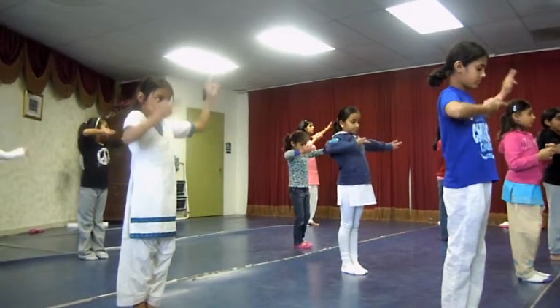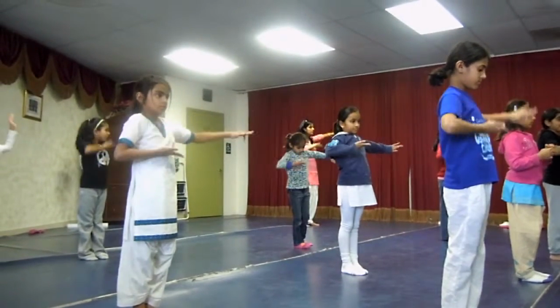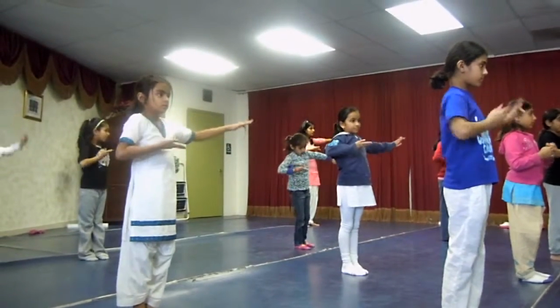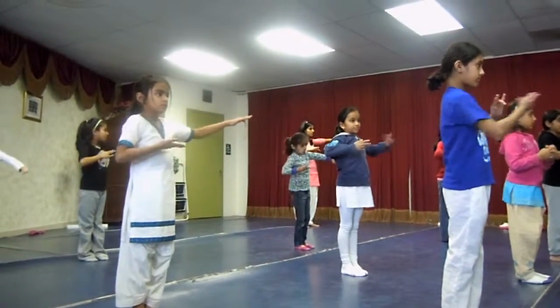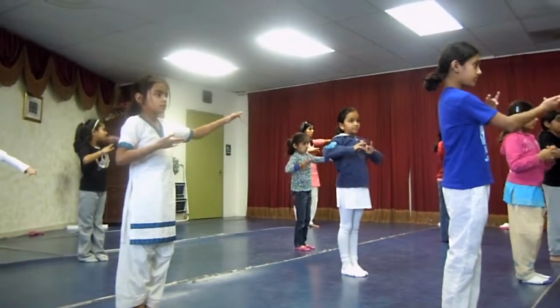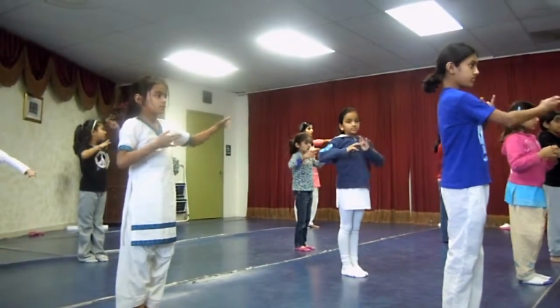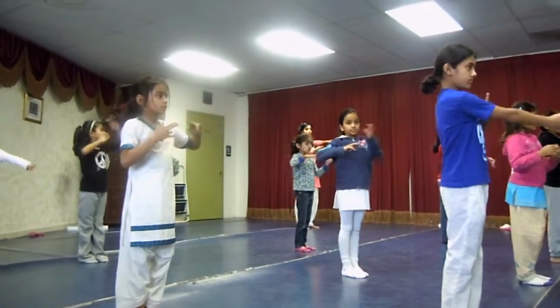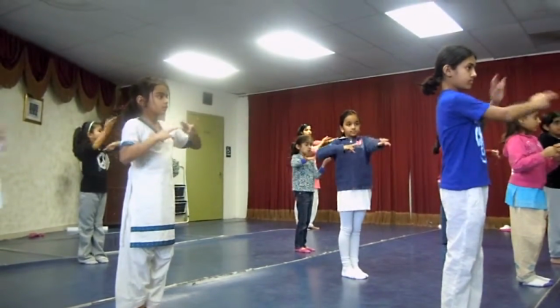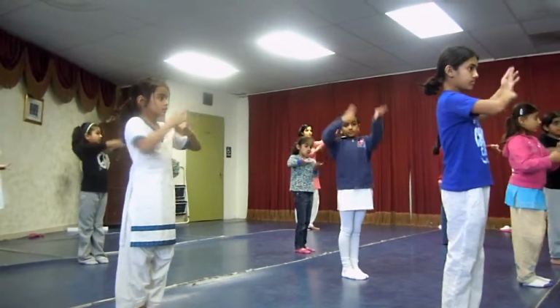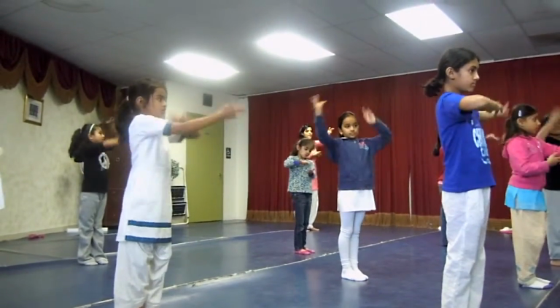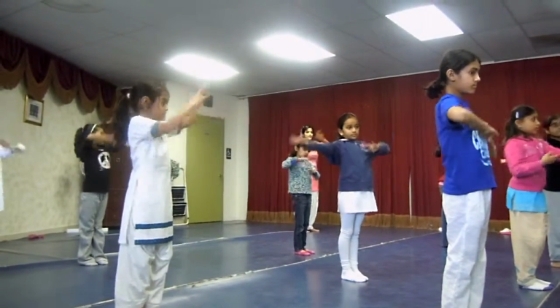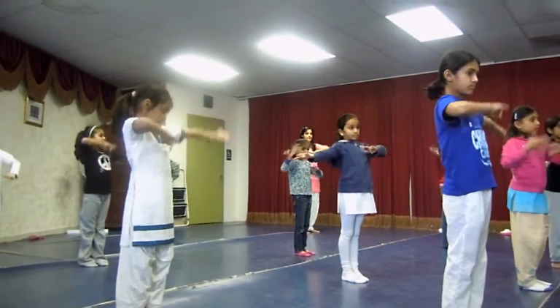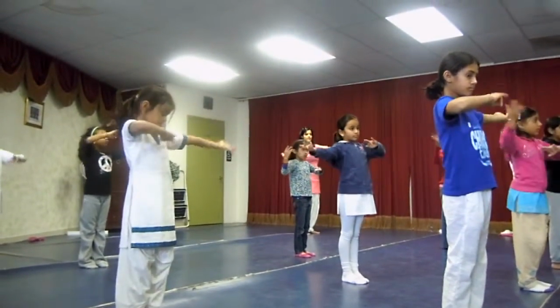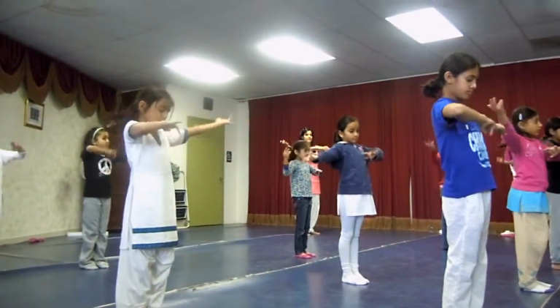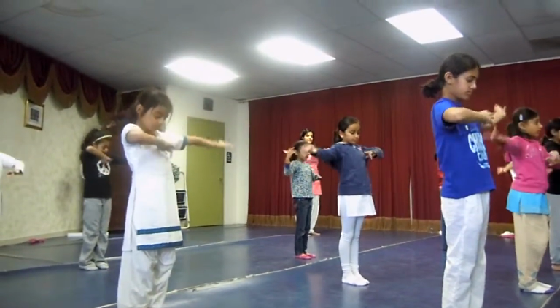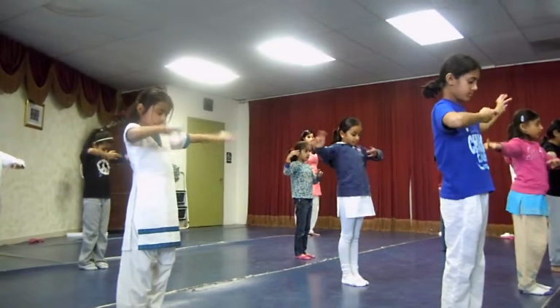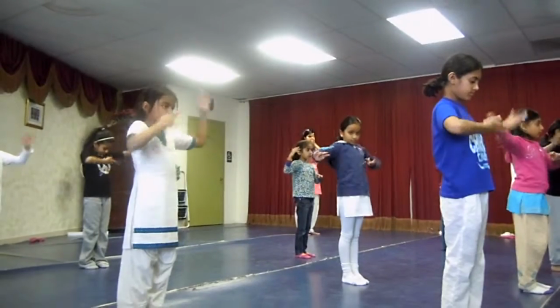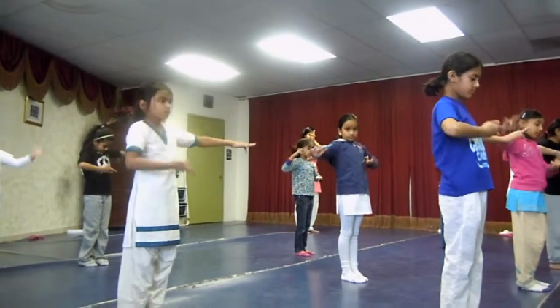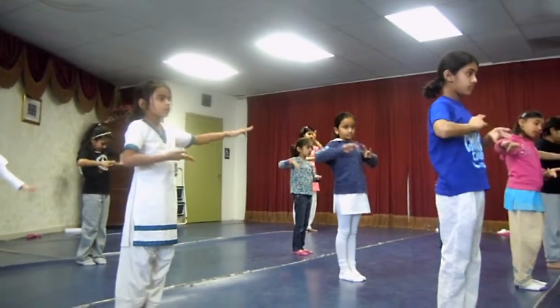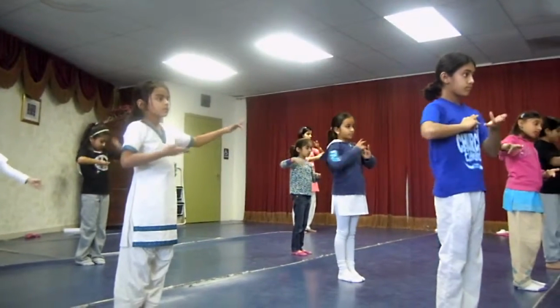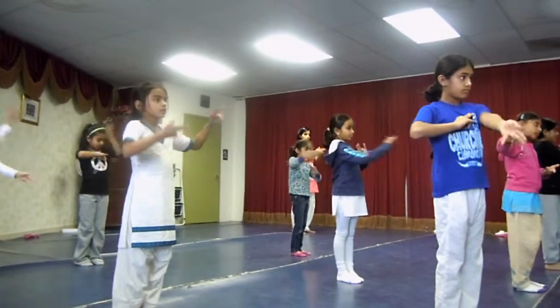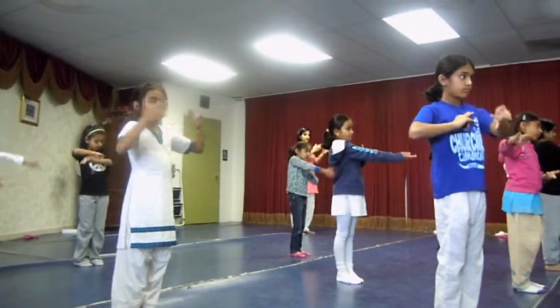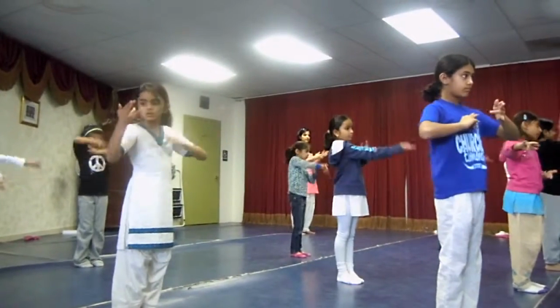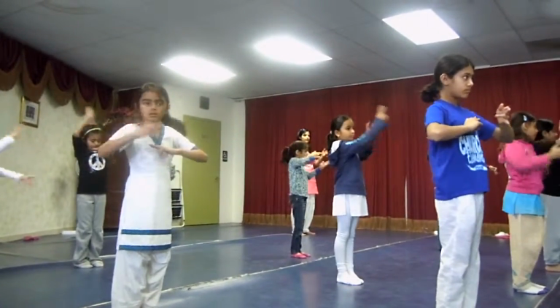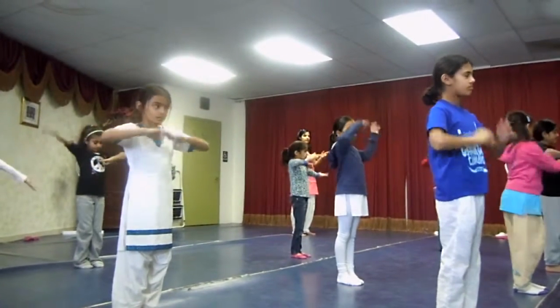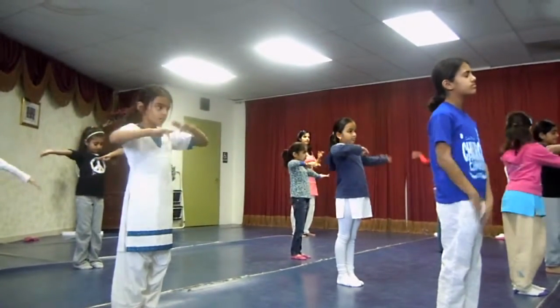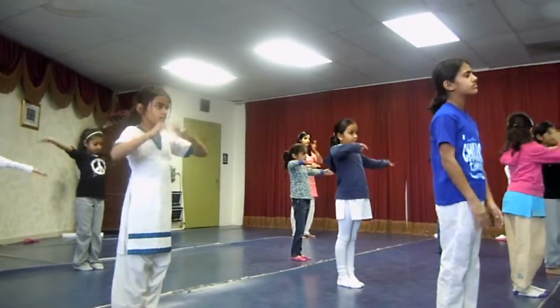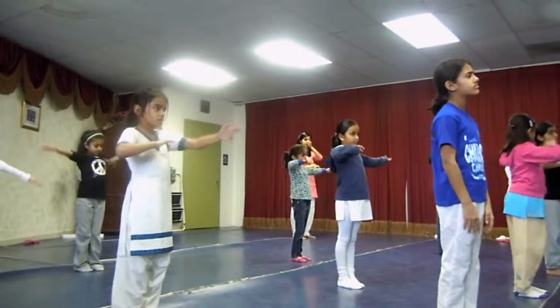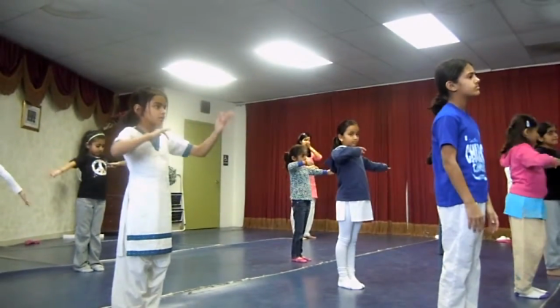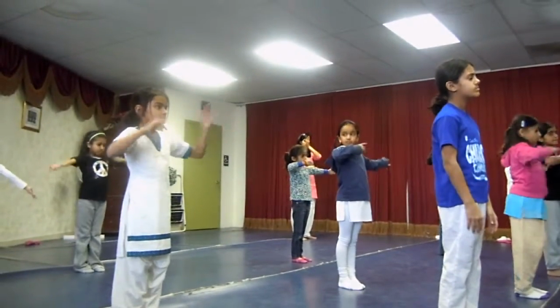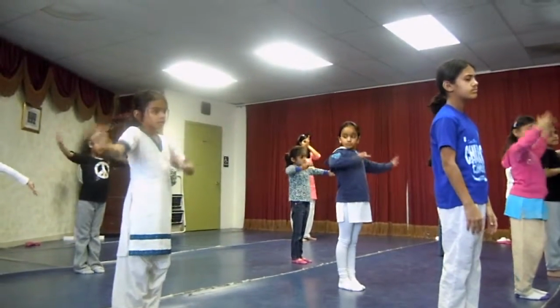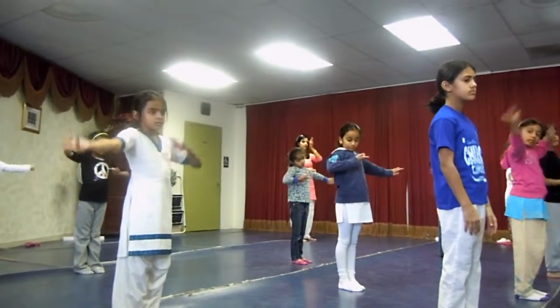Left hand cross. Ta, tai, tai. Now right hand cross. Did. Tai, tai, tai.